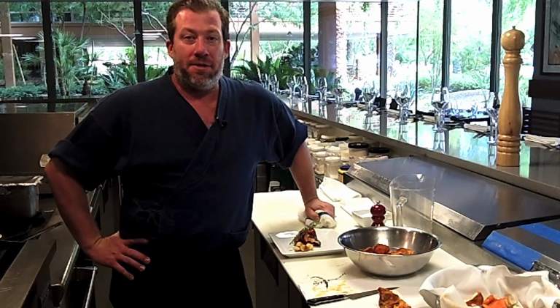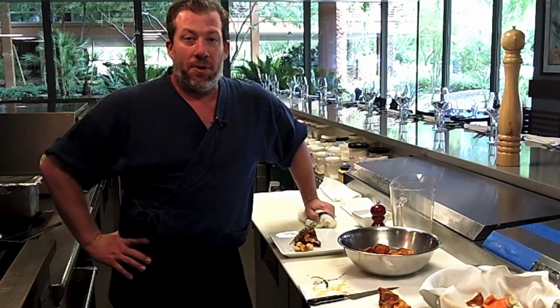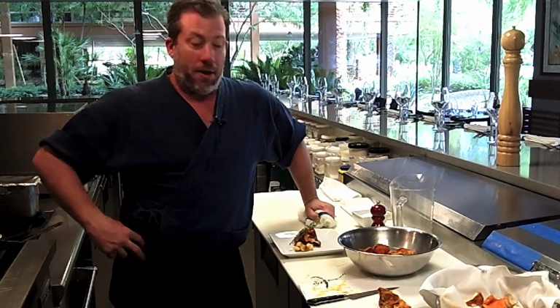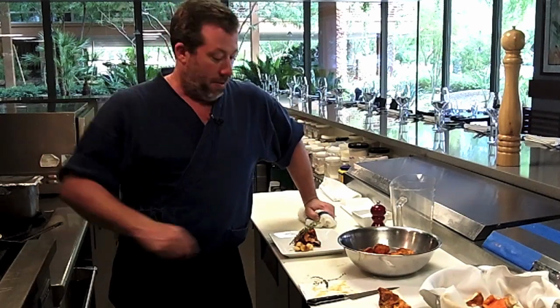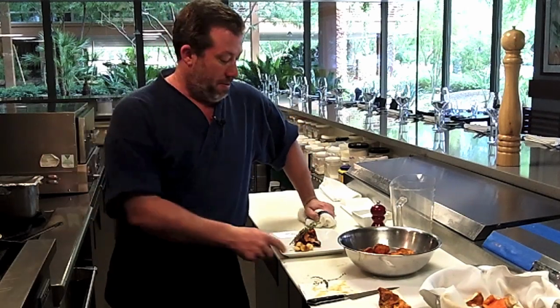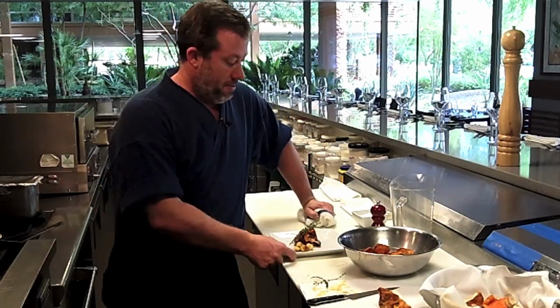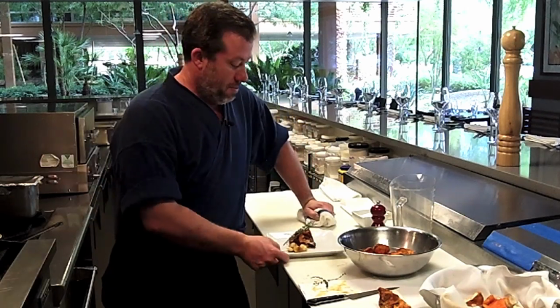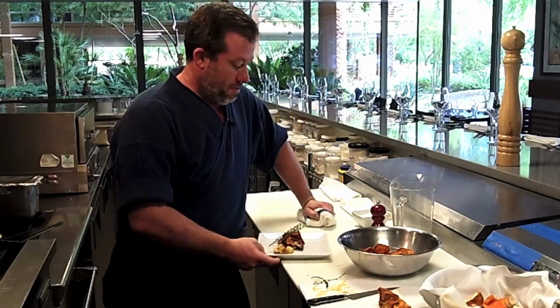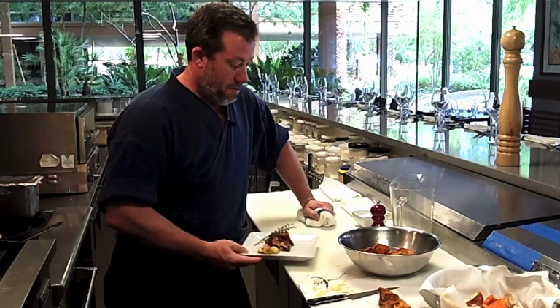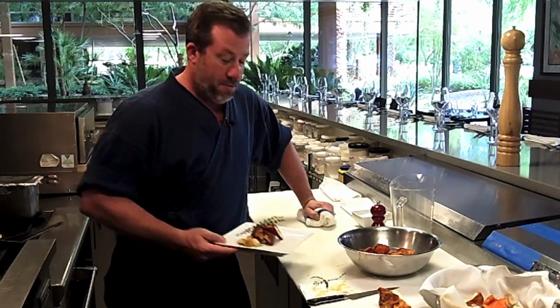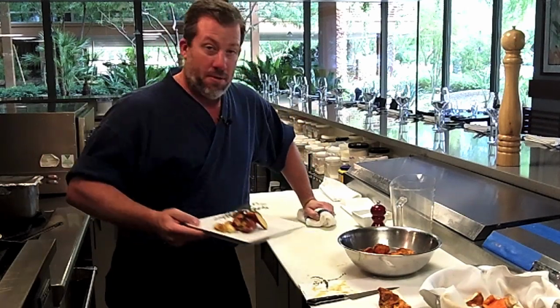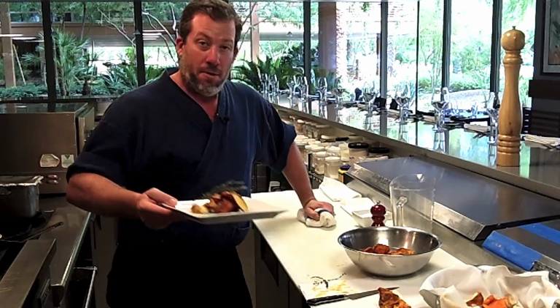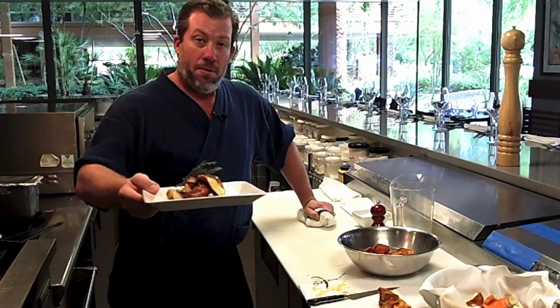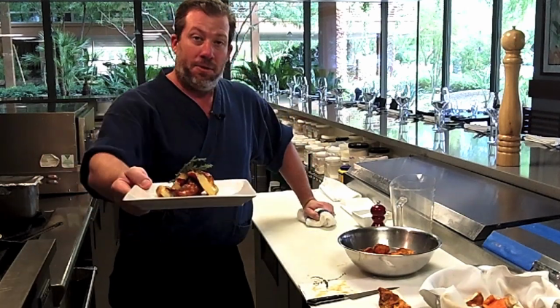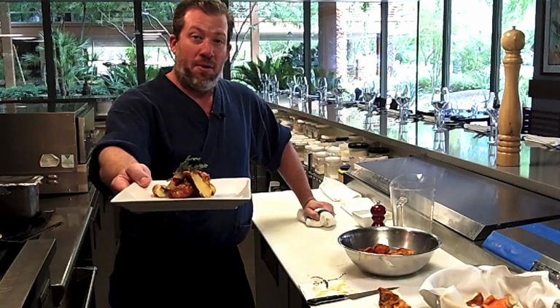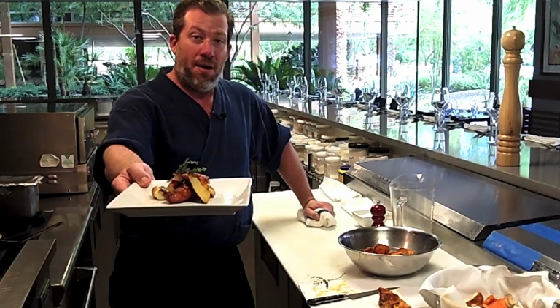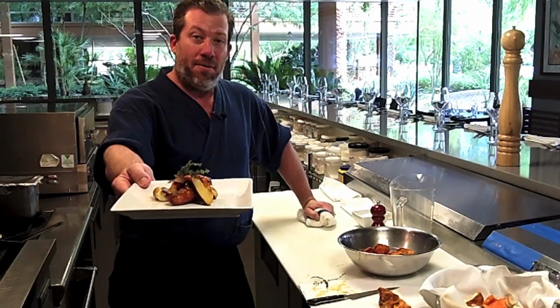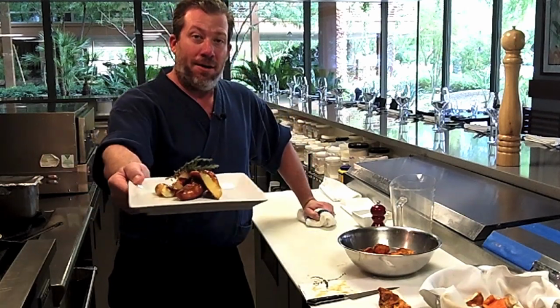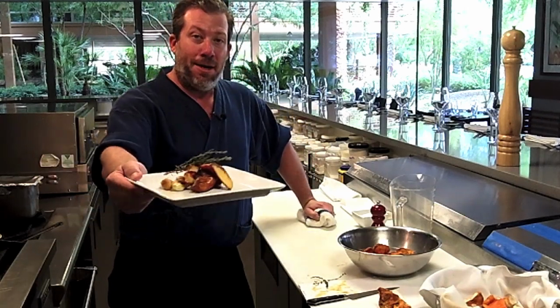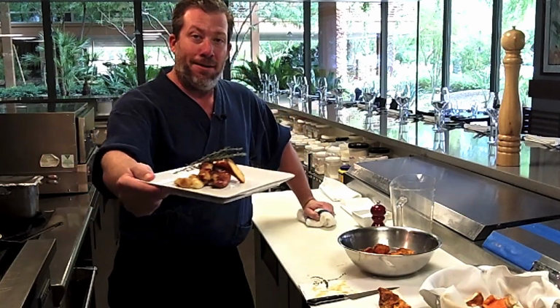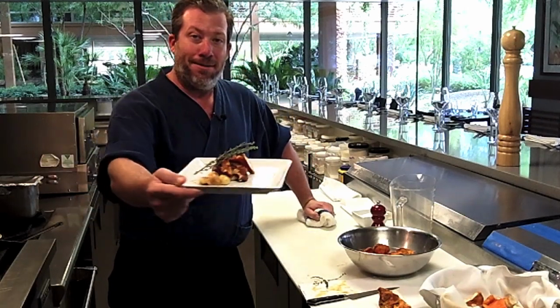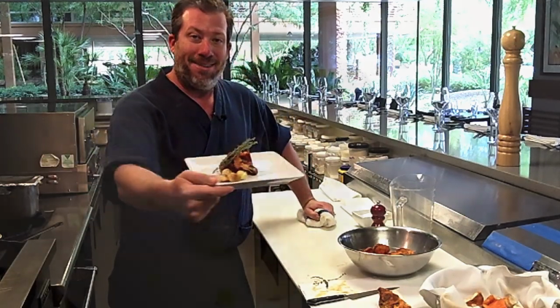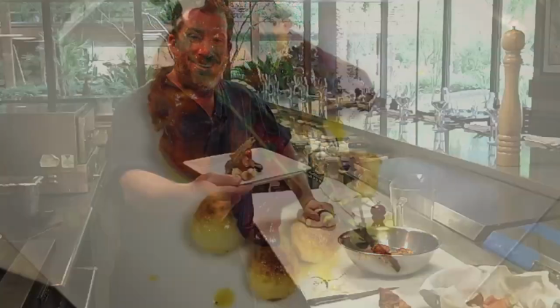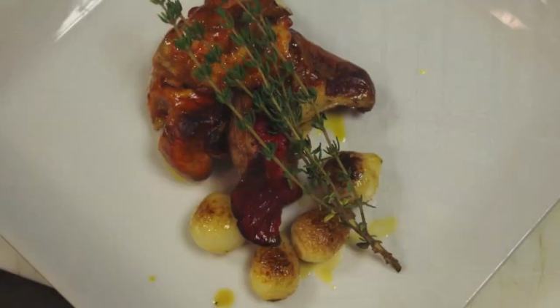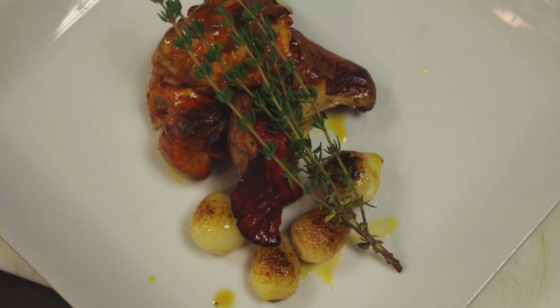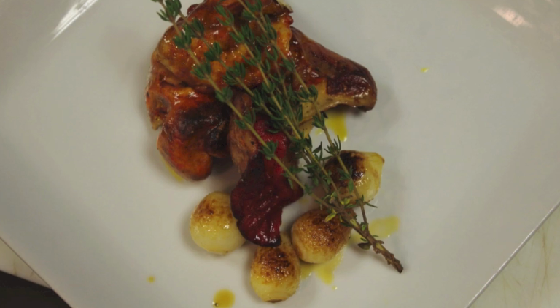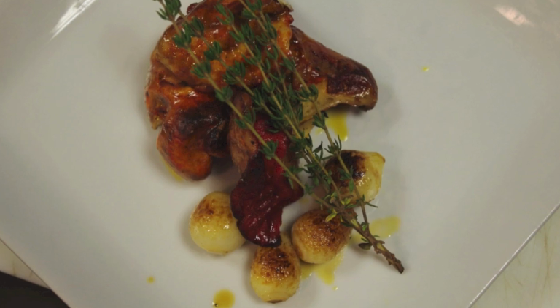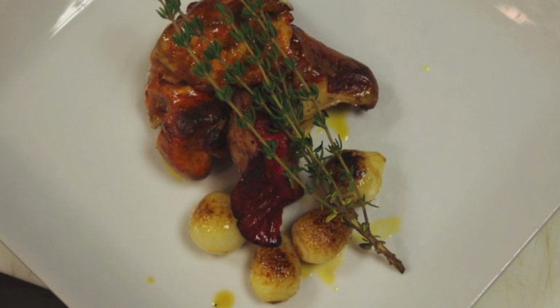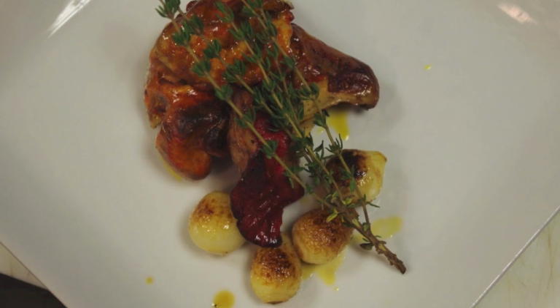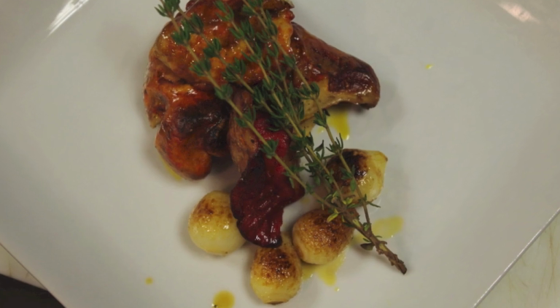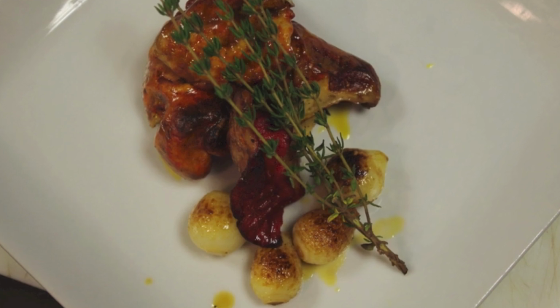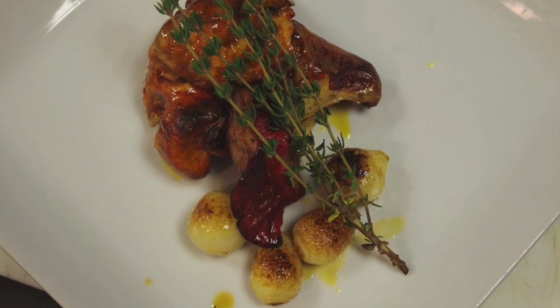Thanks for cooking. We'll see you around. Have a great day. Thanks for coming.